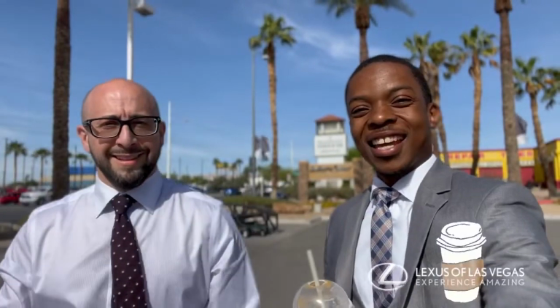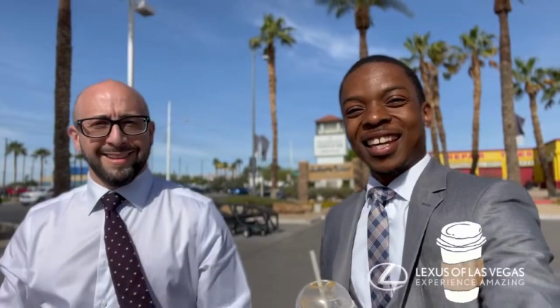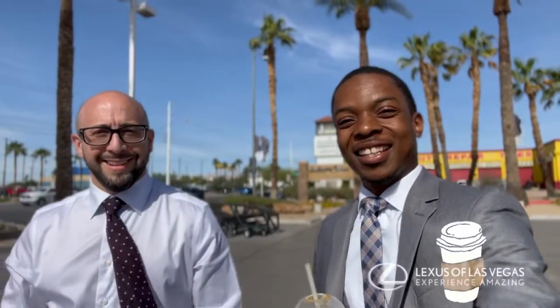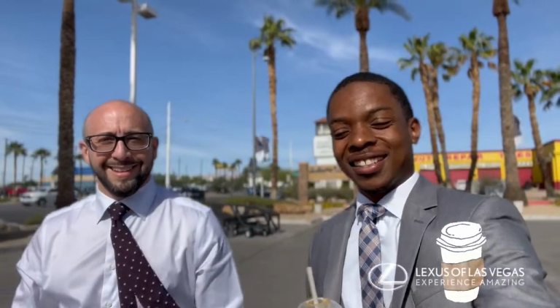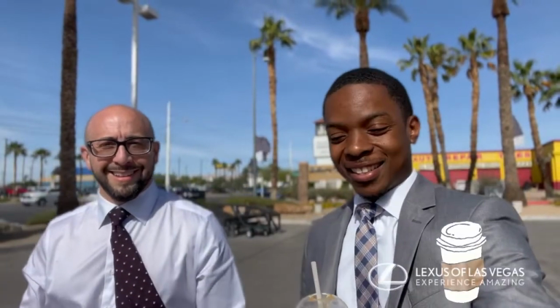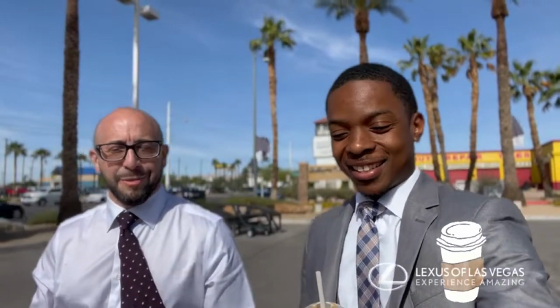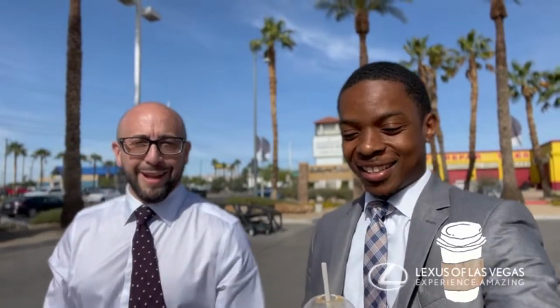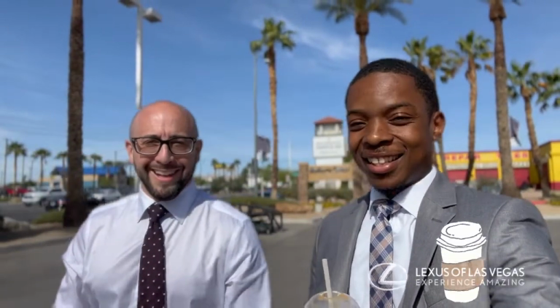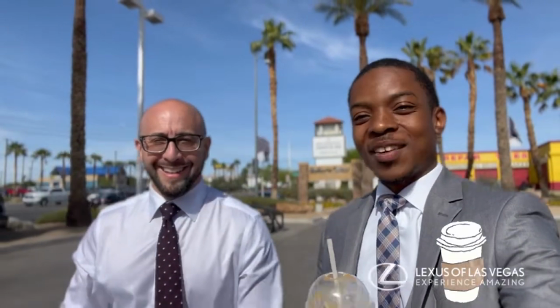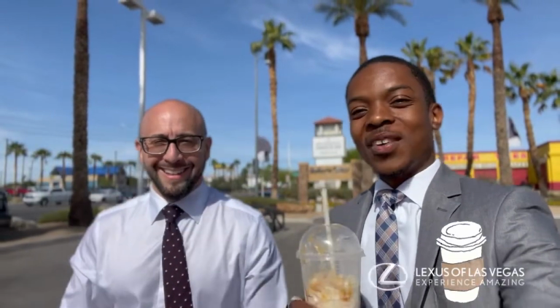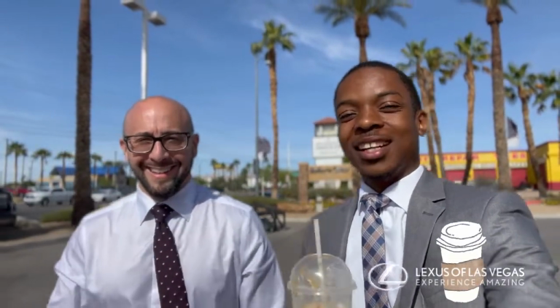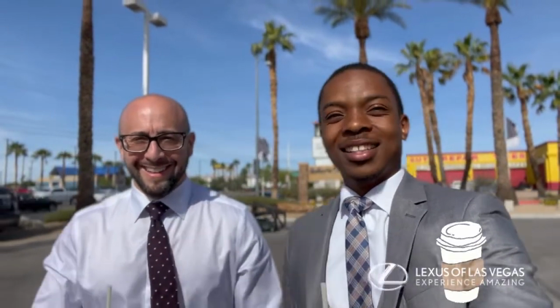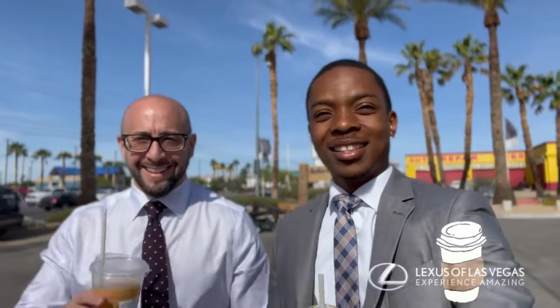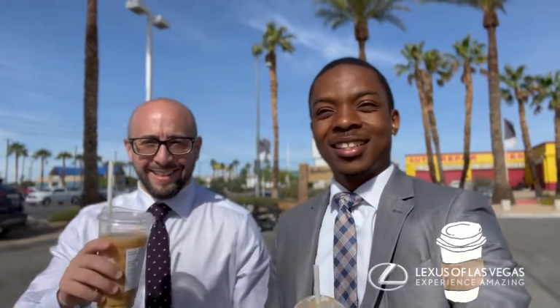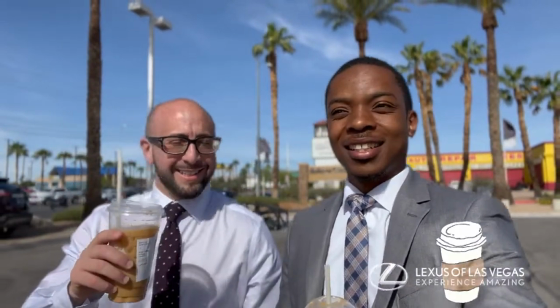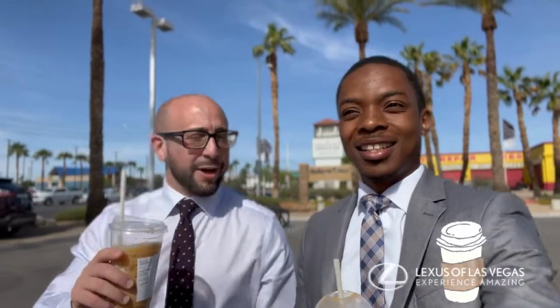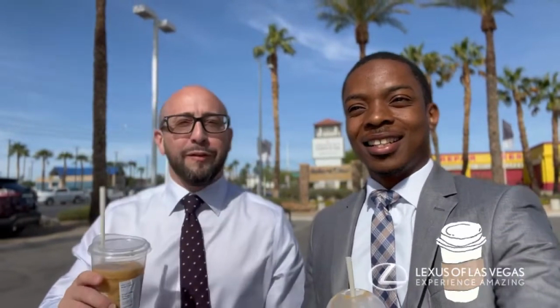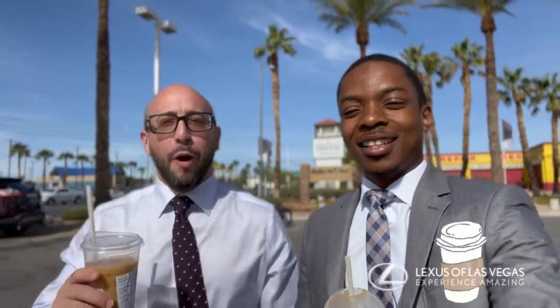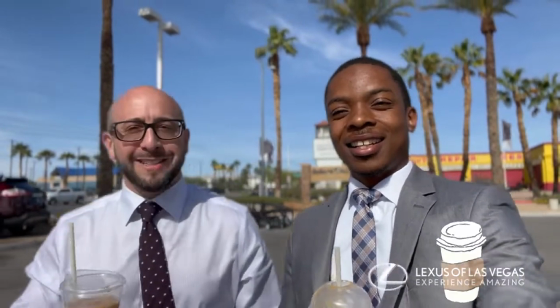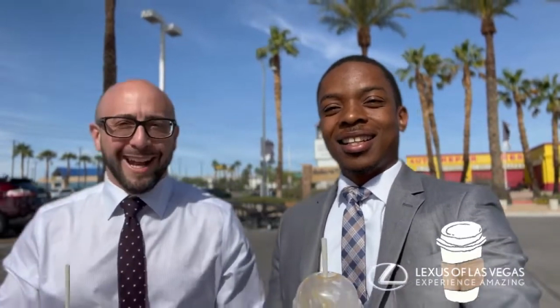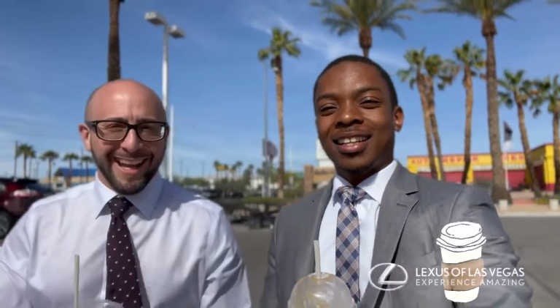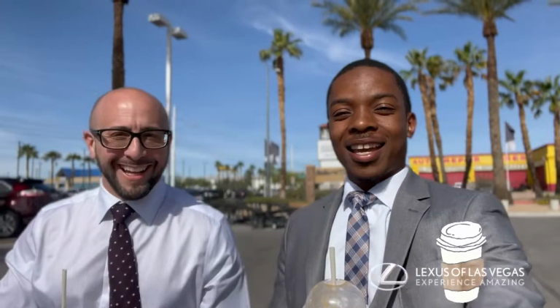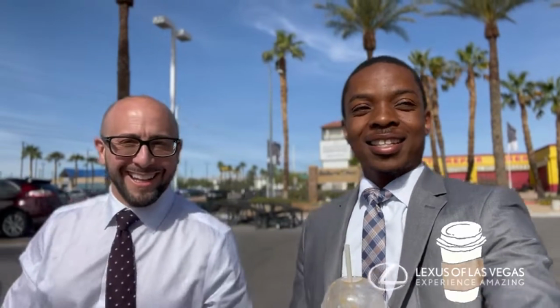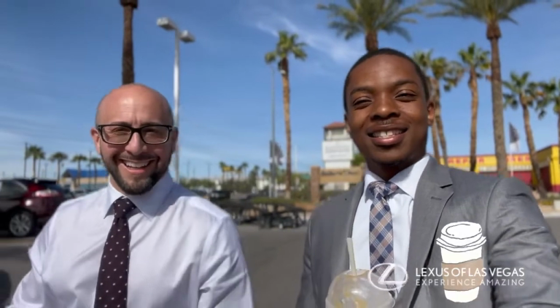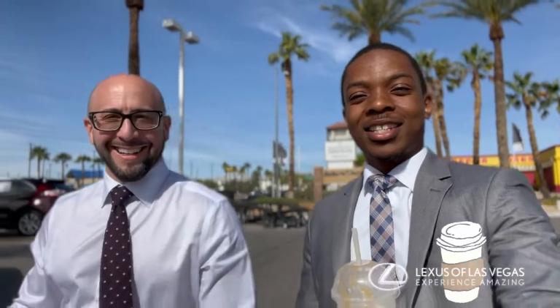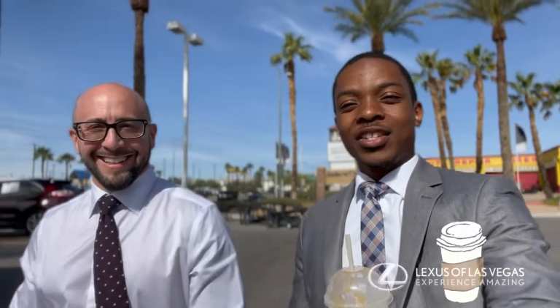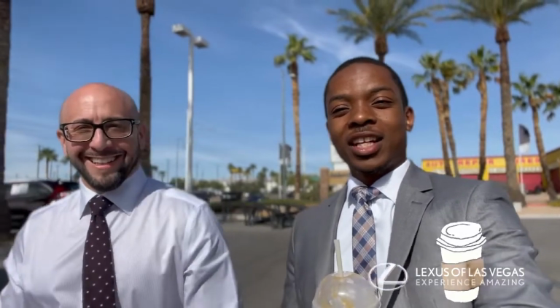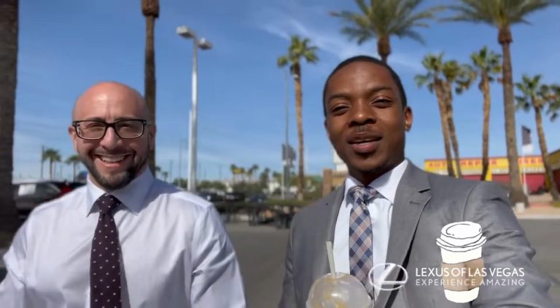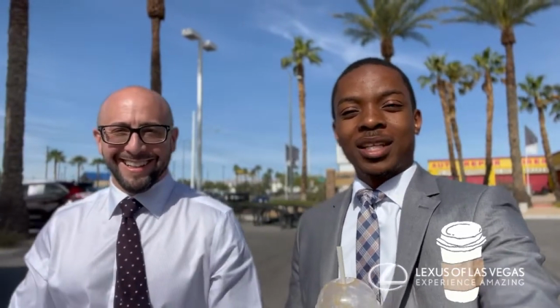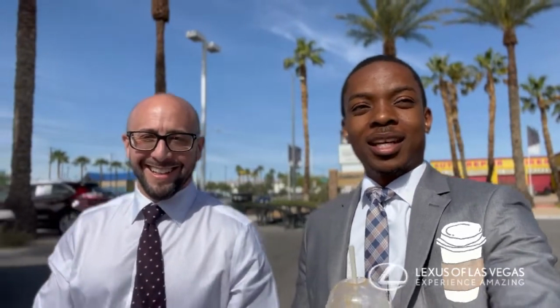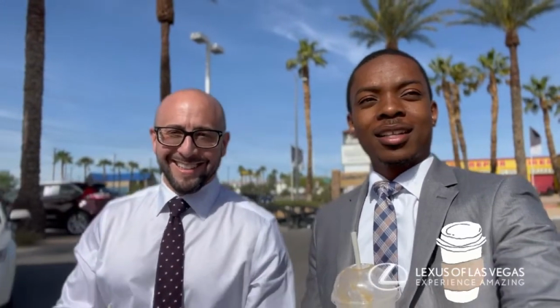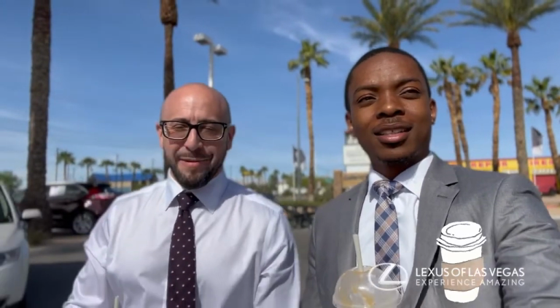Hey! Good morning. Good morning. It's the coffee walk today. Yes, changing it up today.